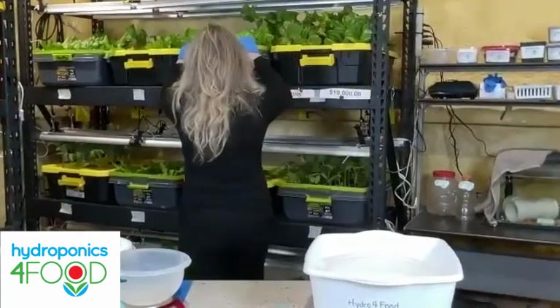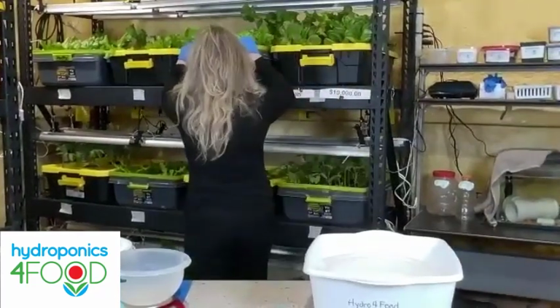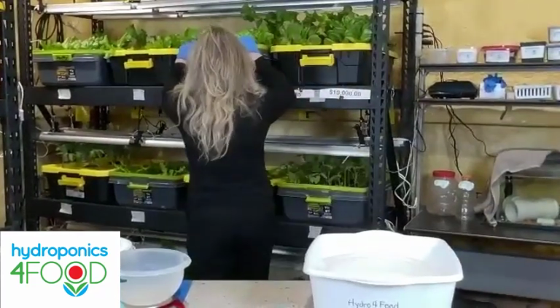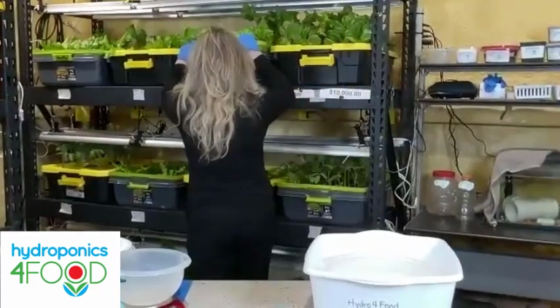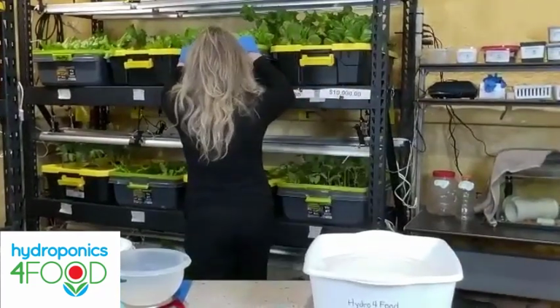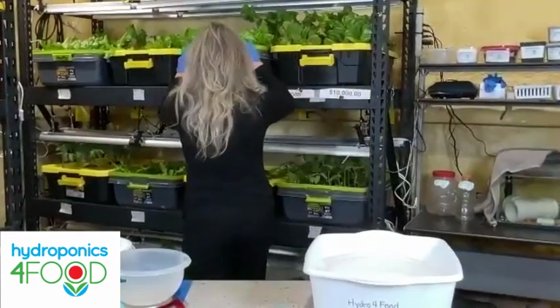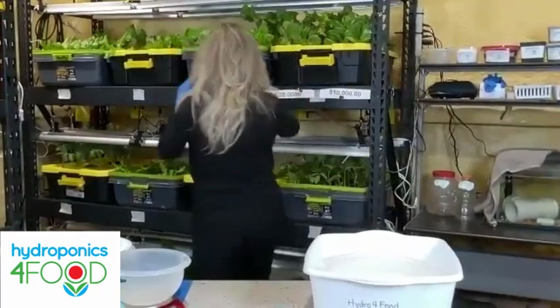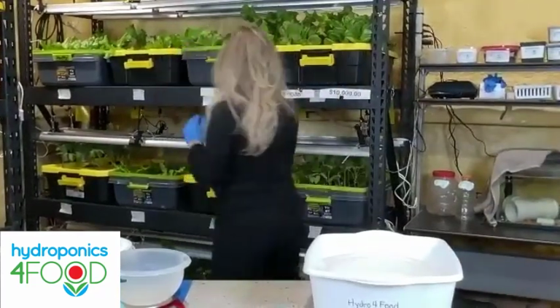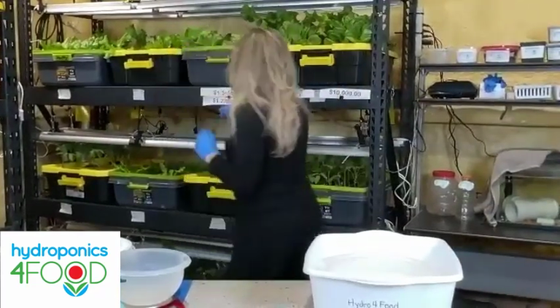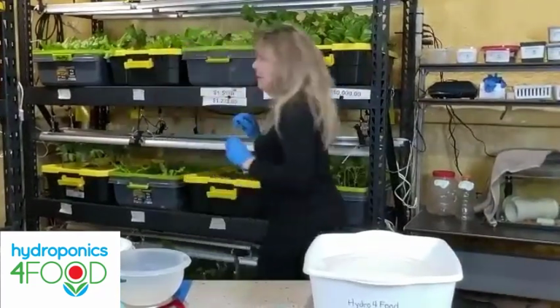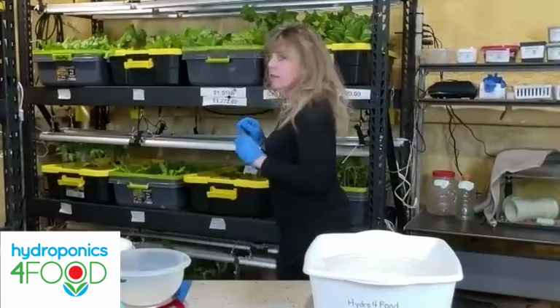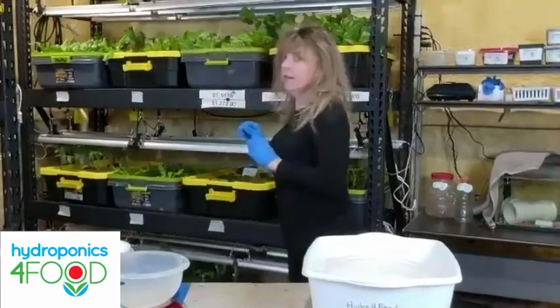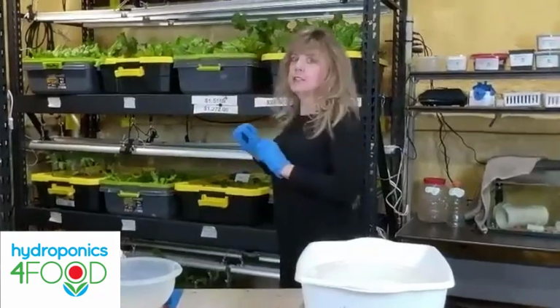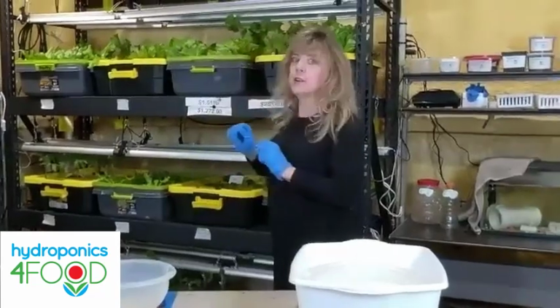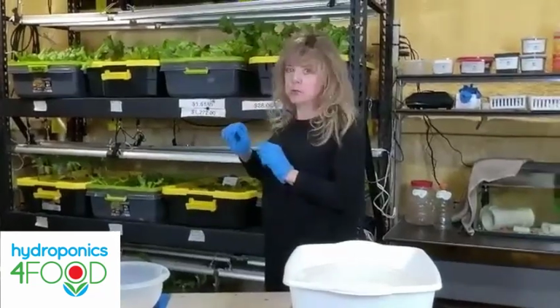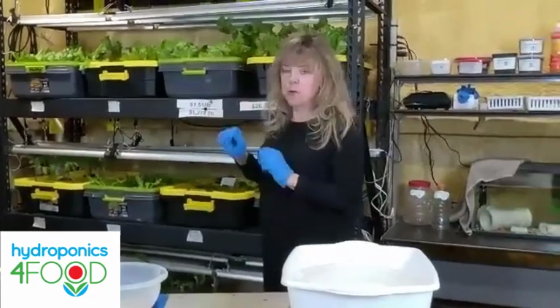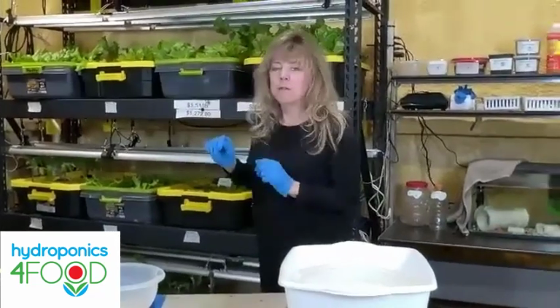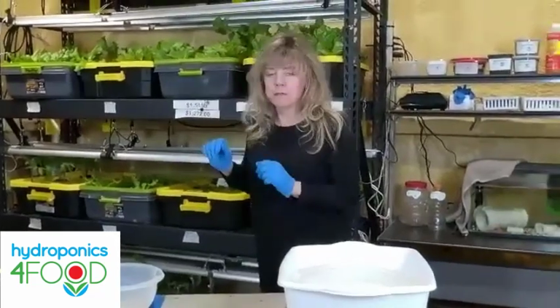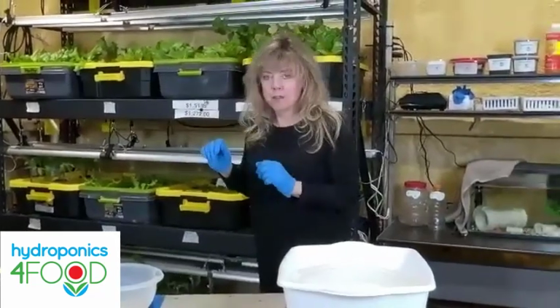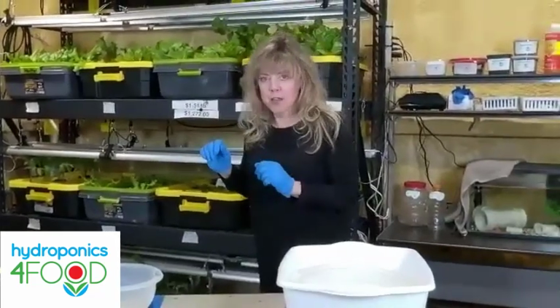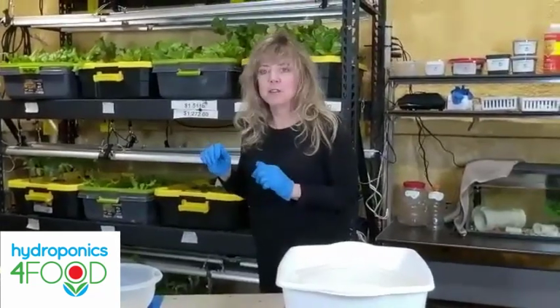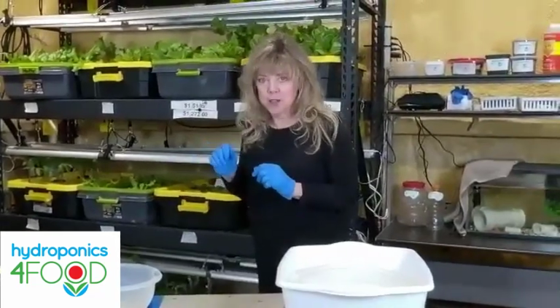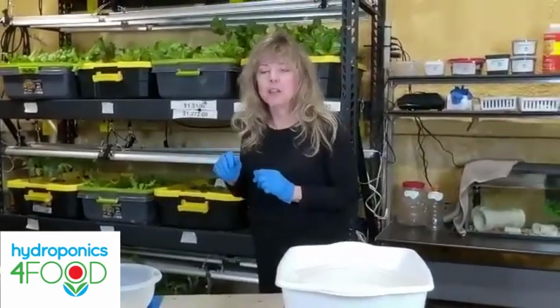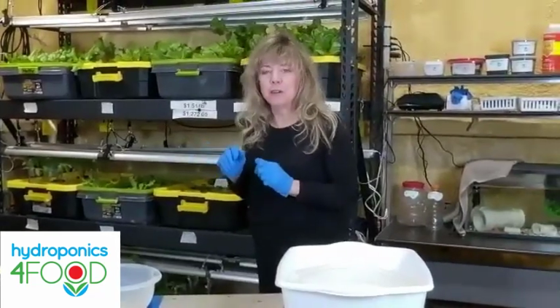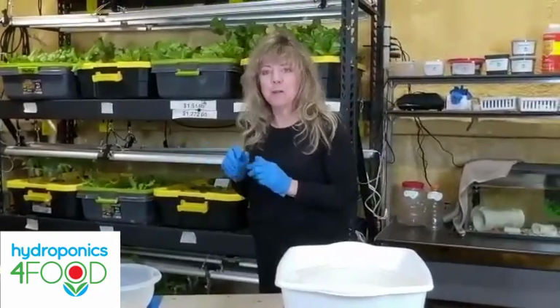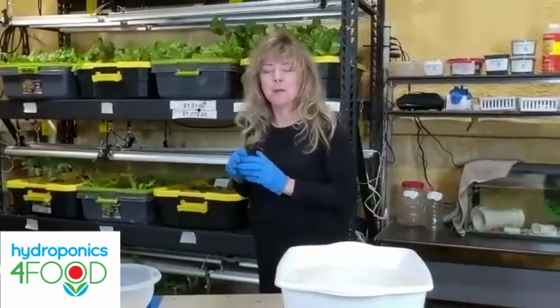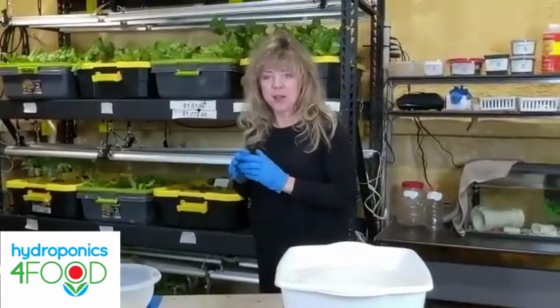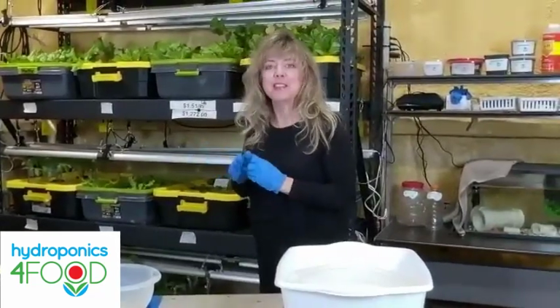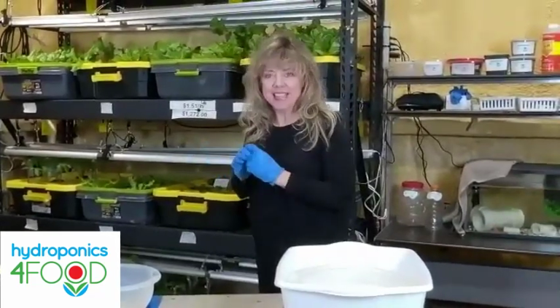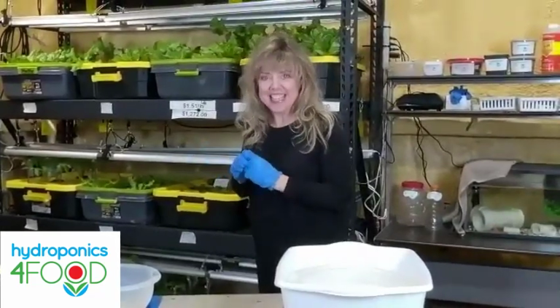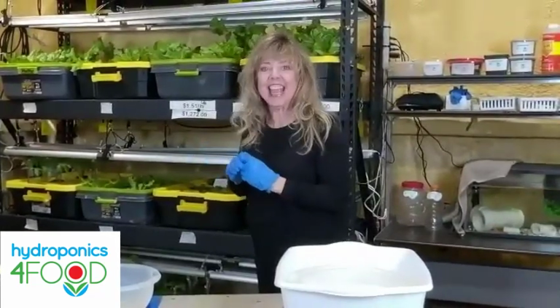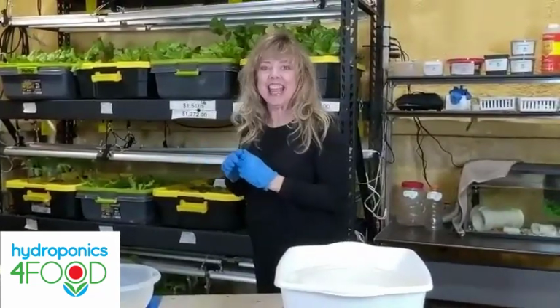This is our twelve-hundred-dollar-a-month tank.